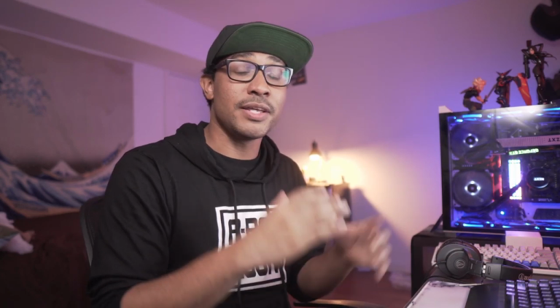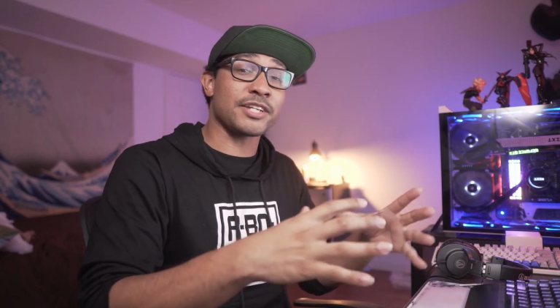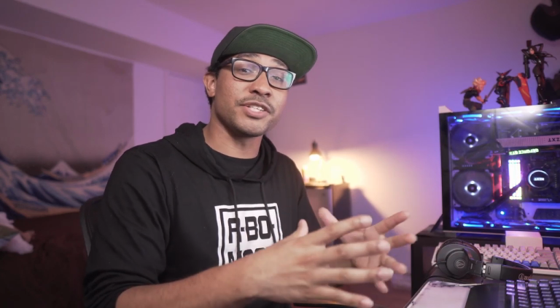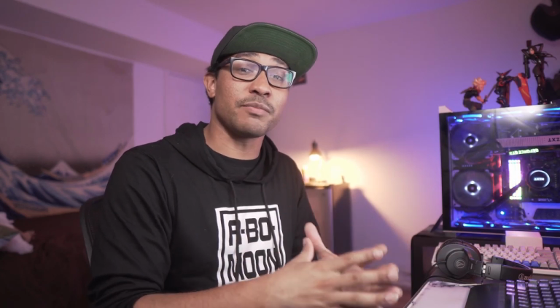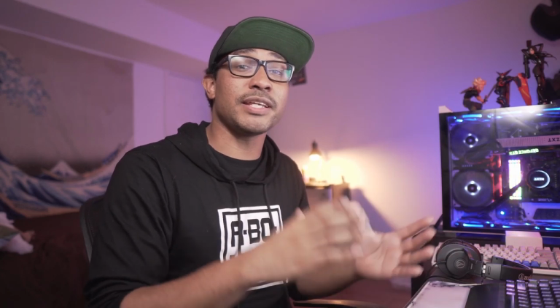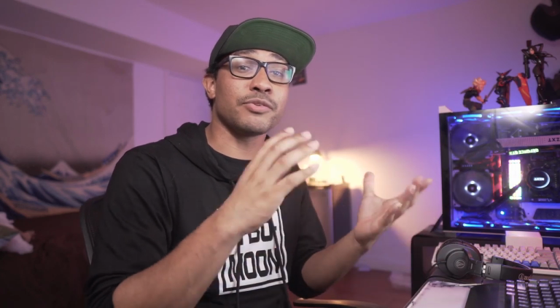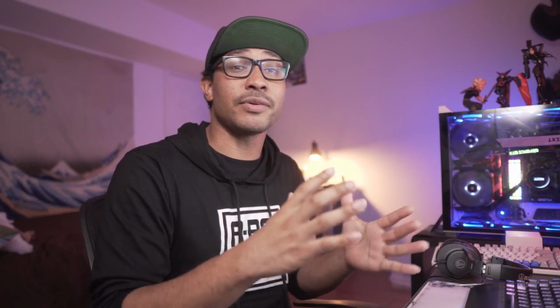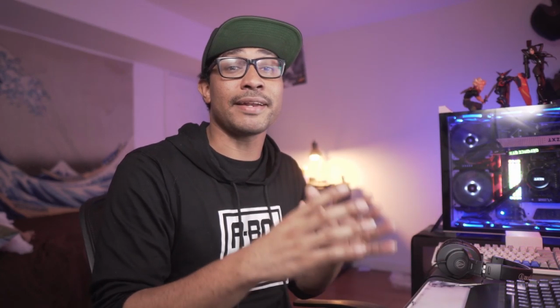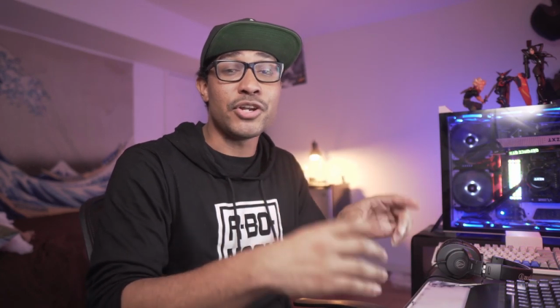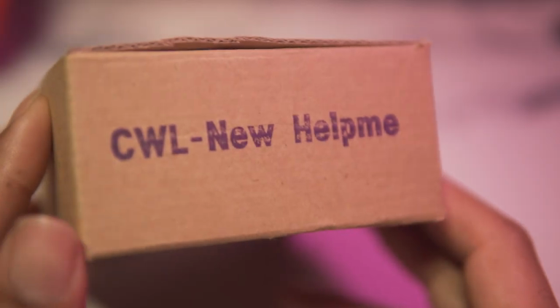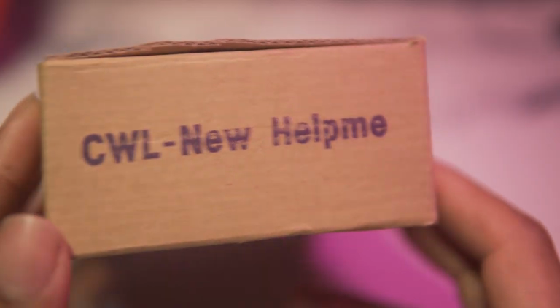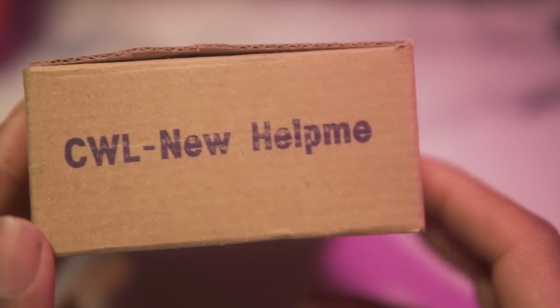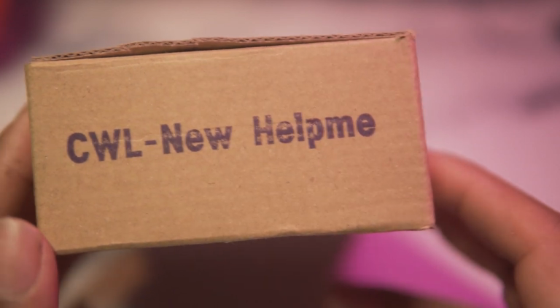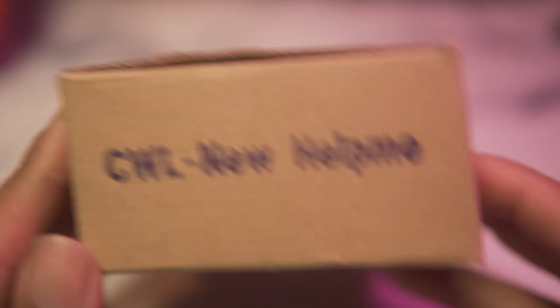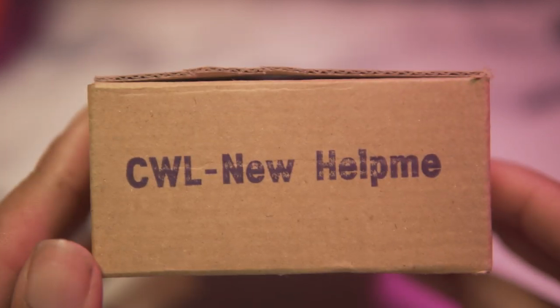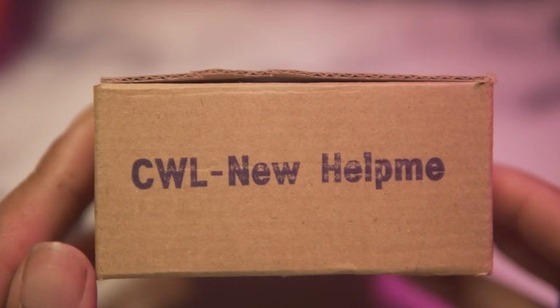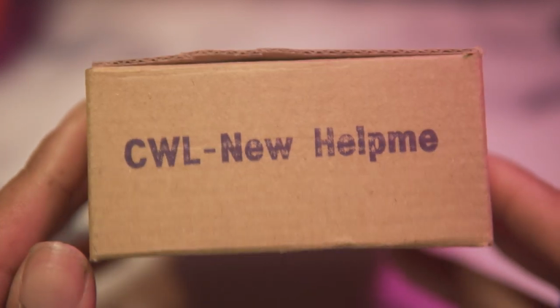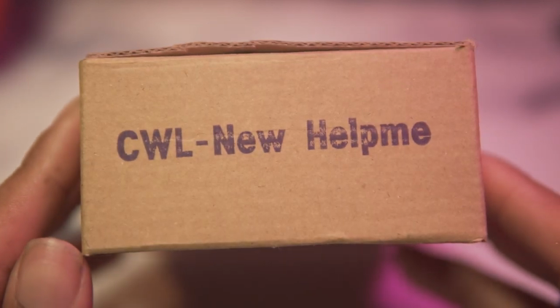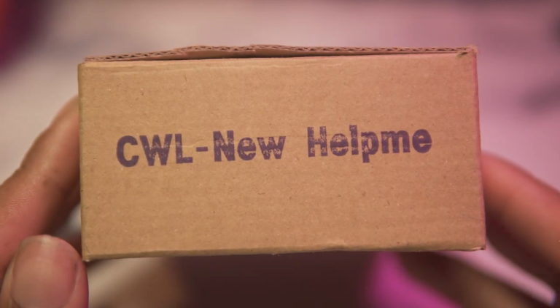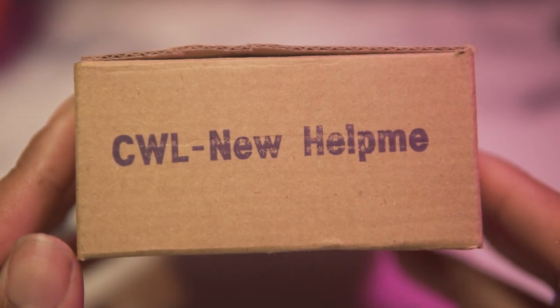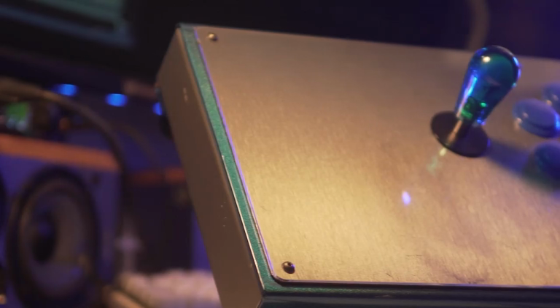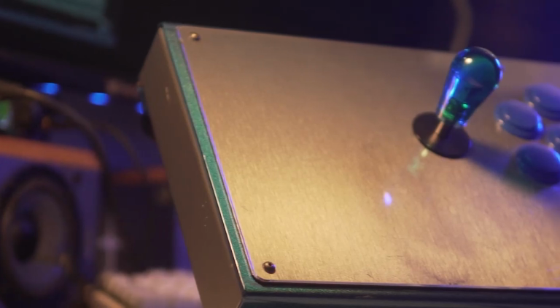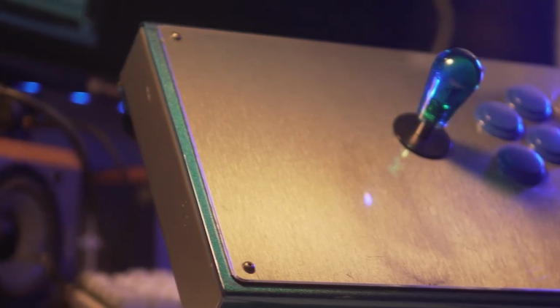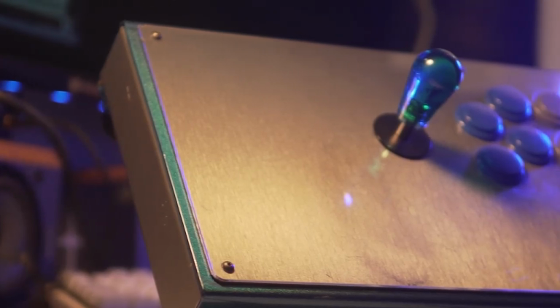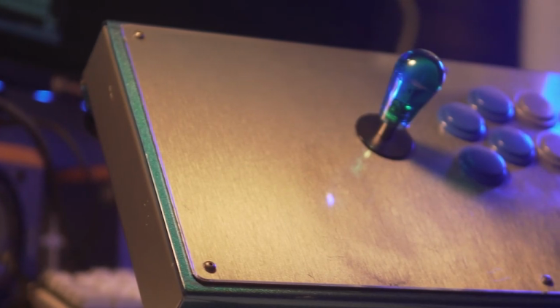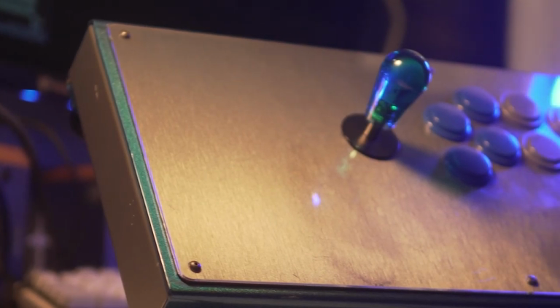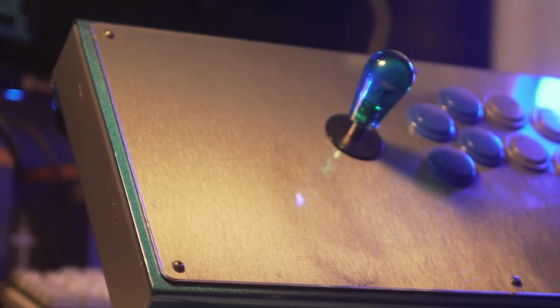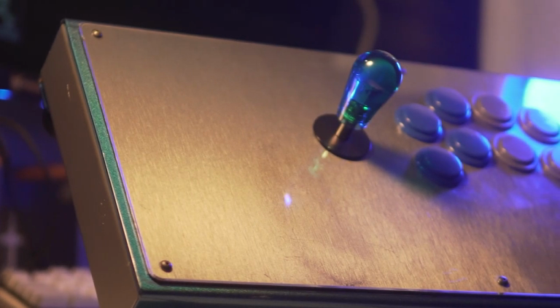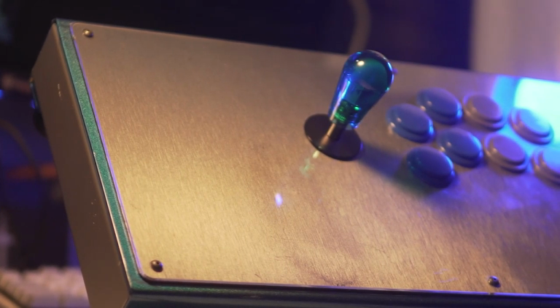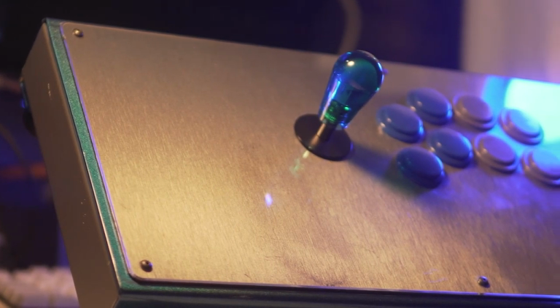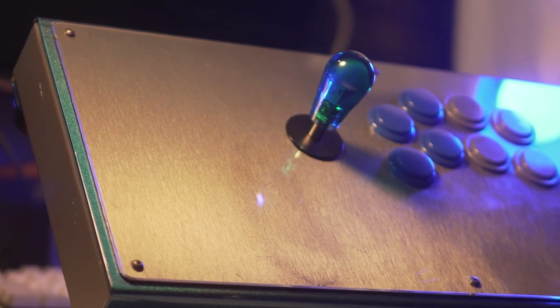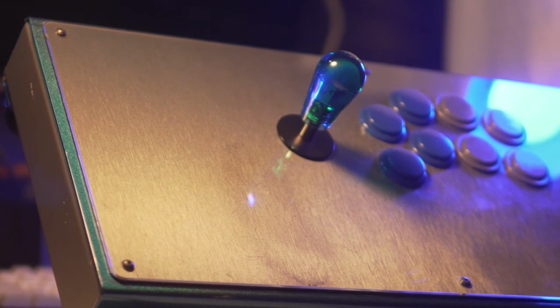The next one is going to be the 309 New Help Me — the stupidest name in the world. It's obviously going to be the more compact version of the full collar 309 Help Me.